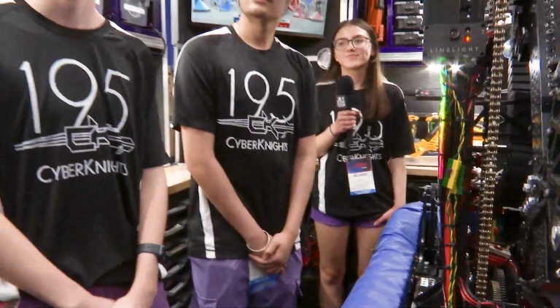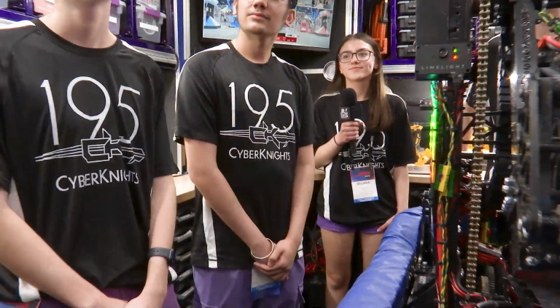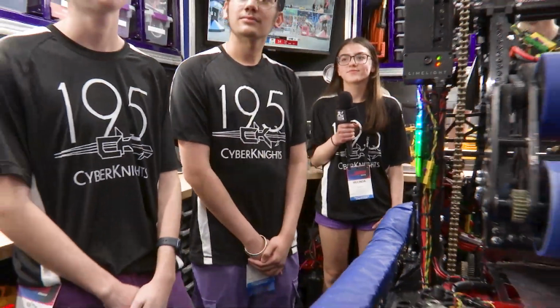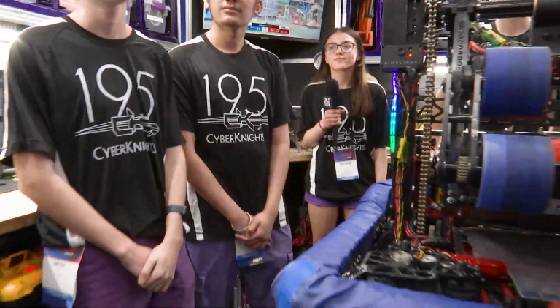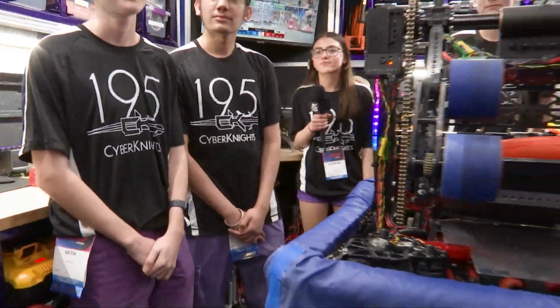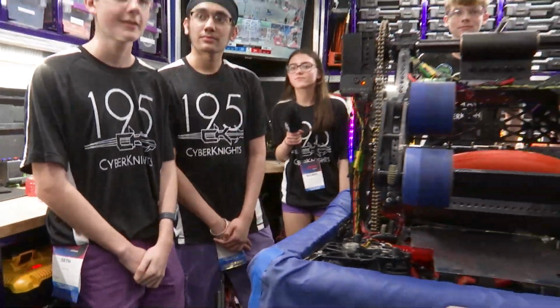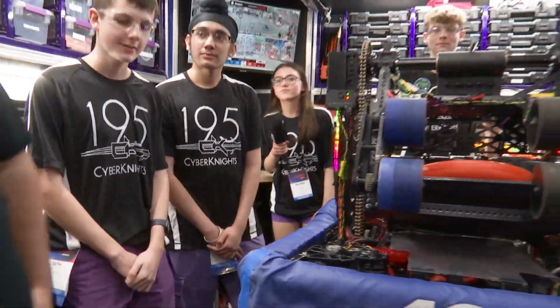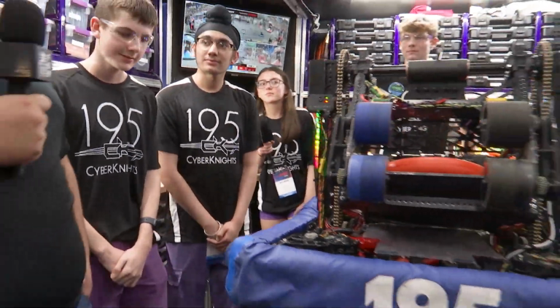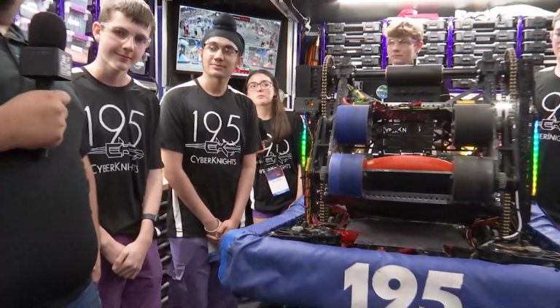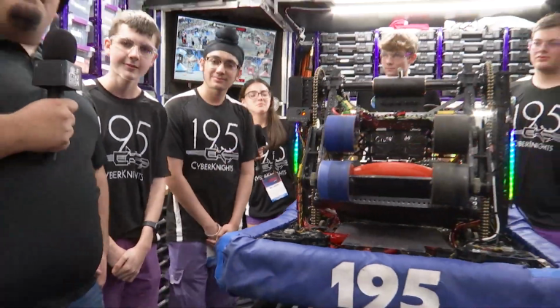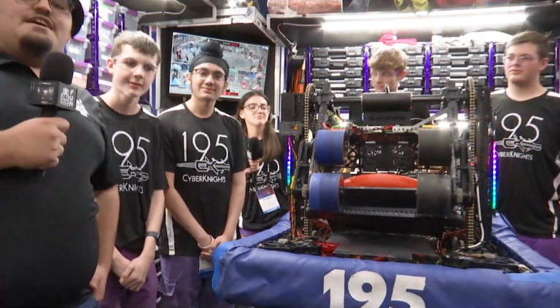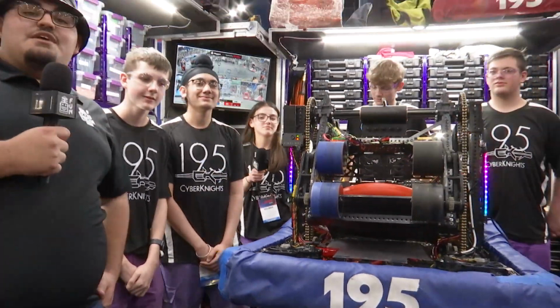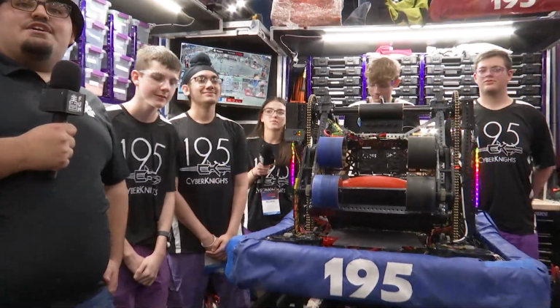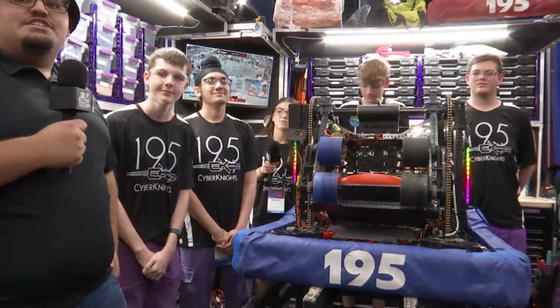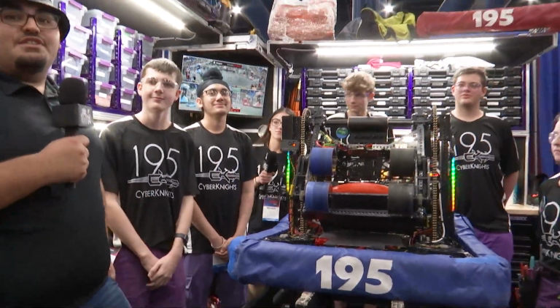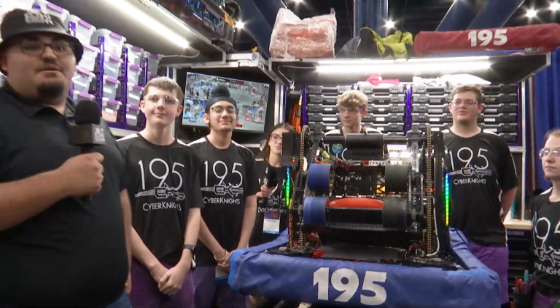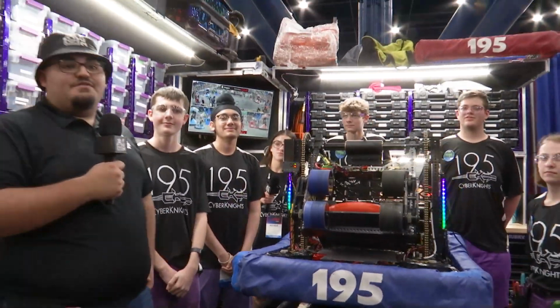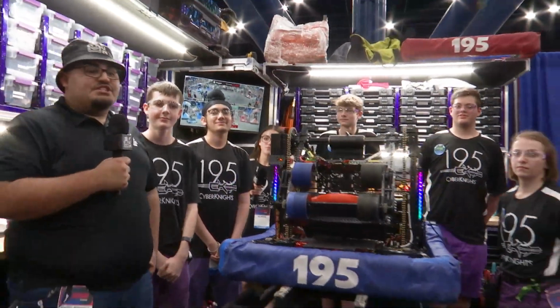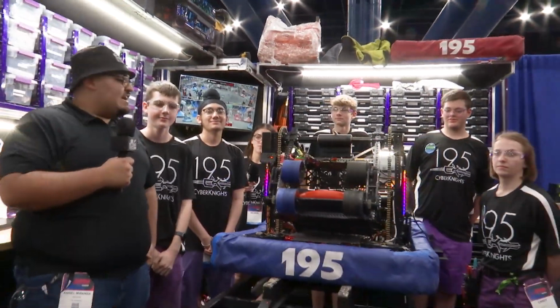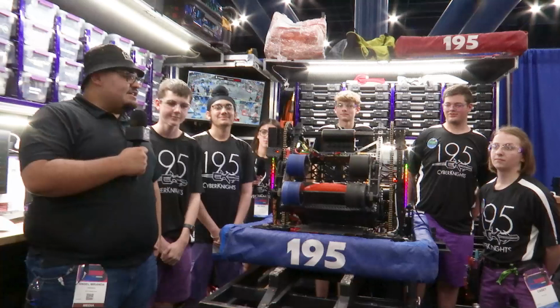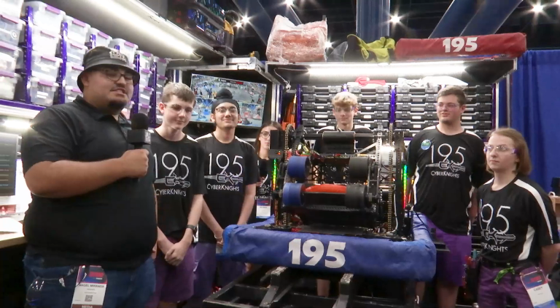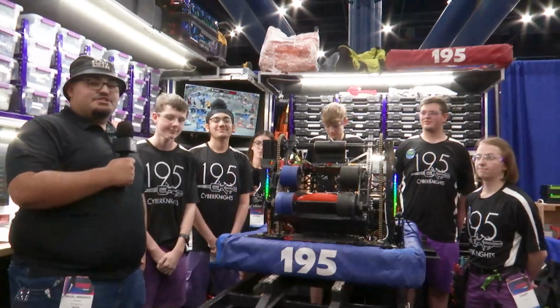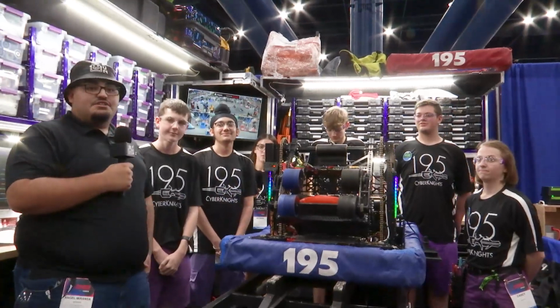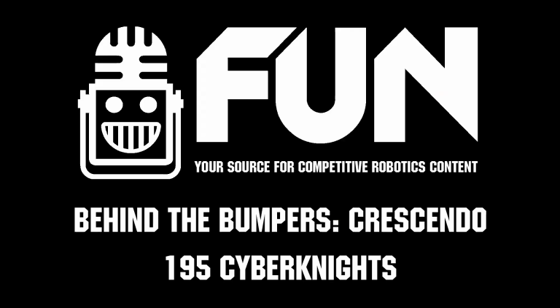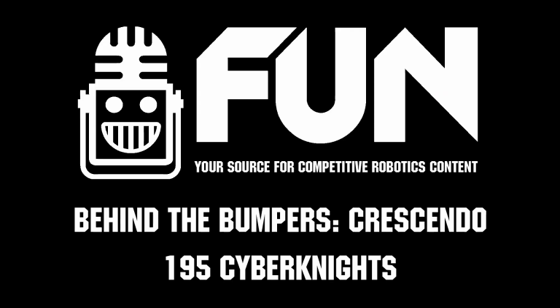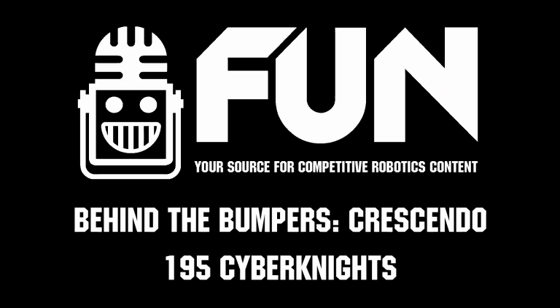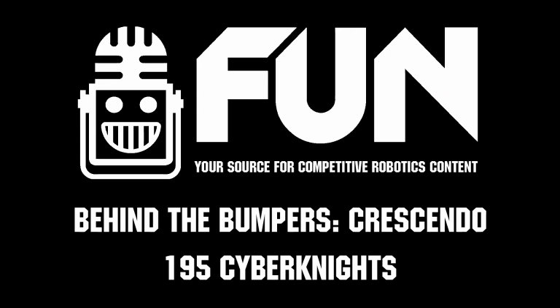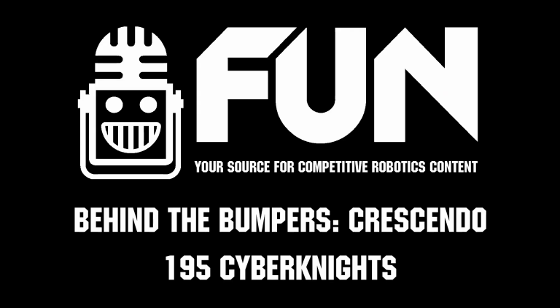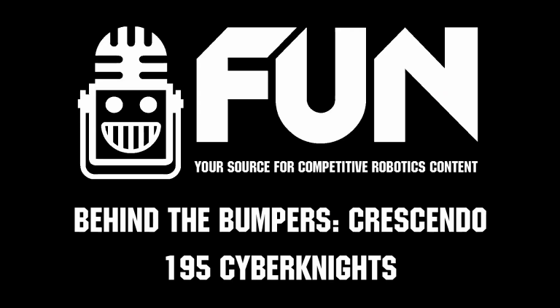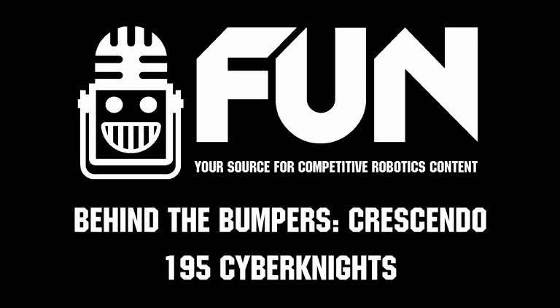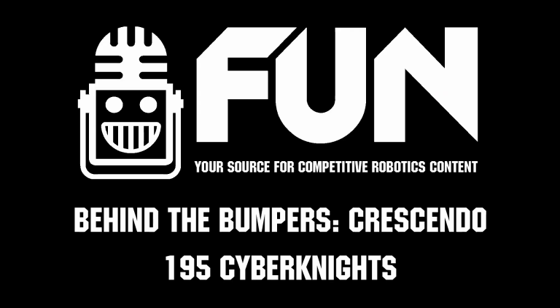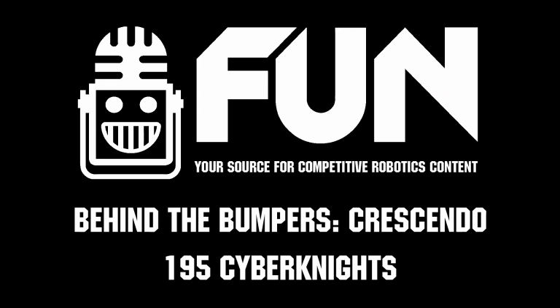So, 195 Cyber Knights here on the Hopper Division — can't wait to see what y'all do and best of luck to you here at the FIRST Championship.